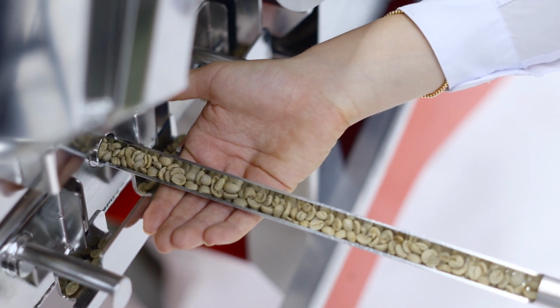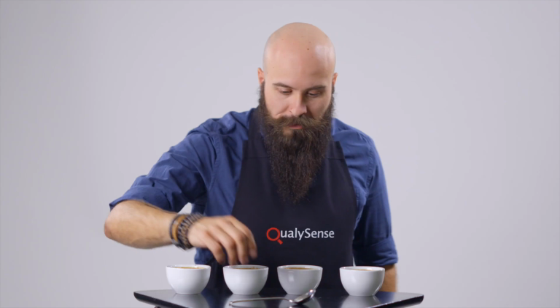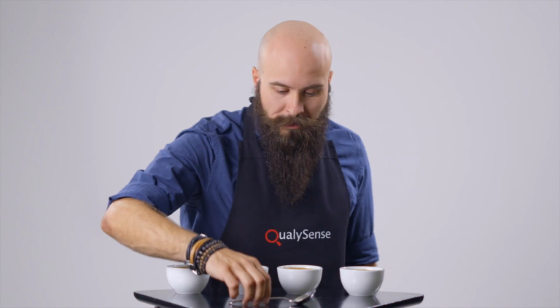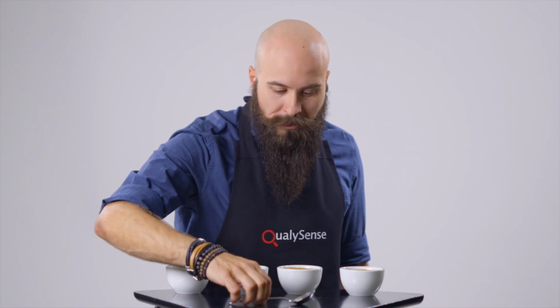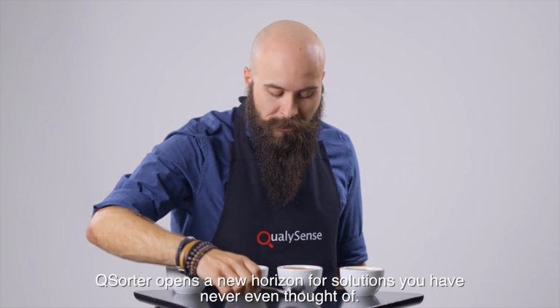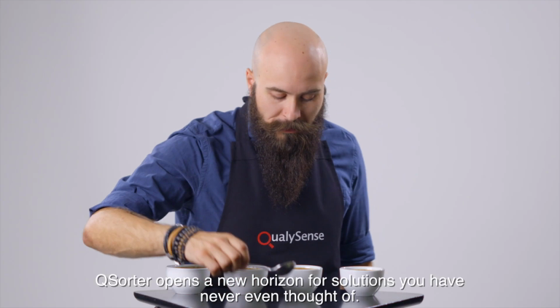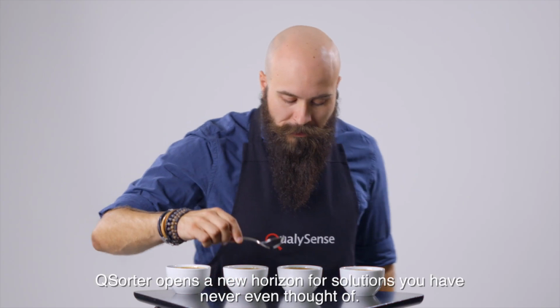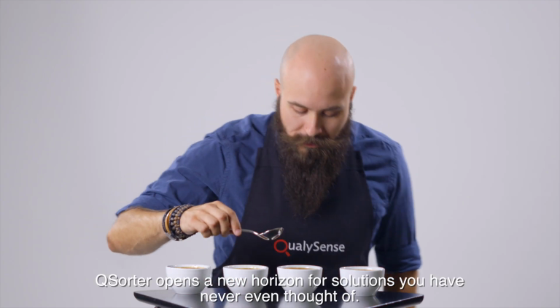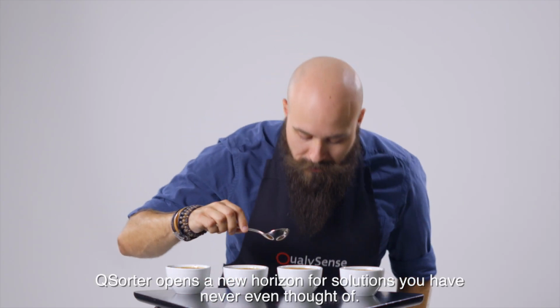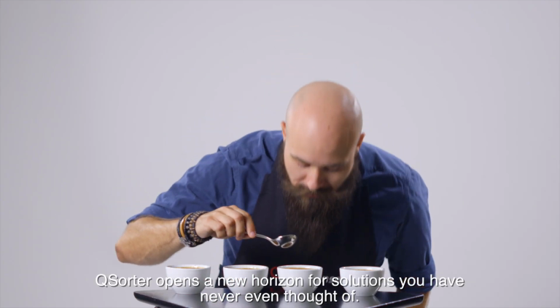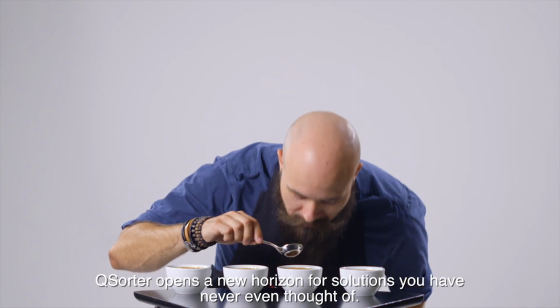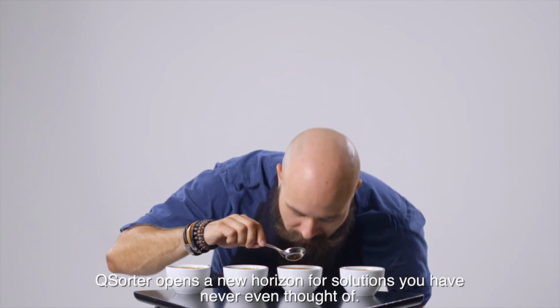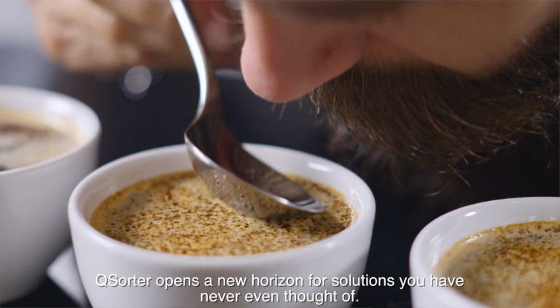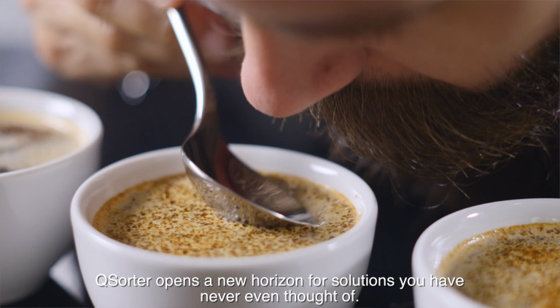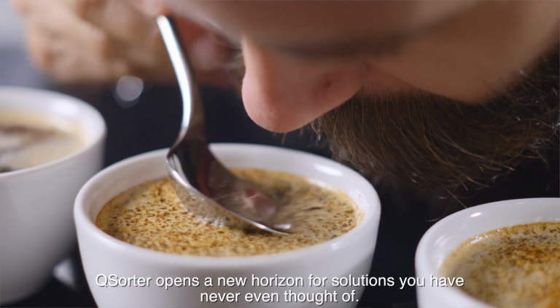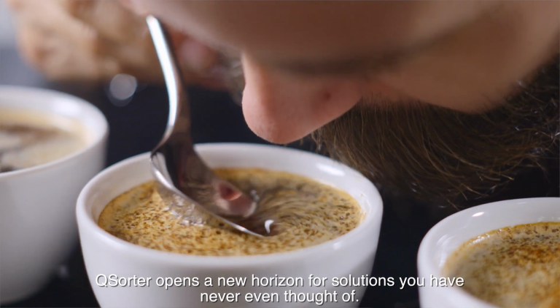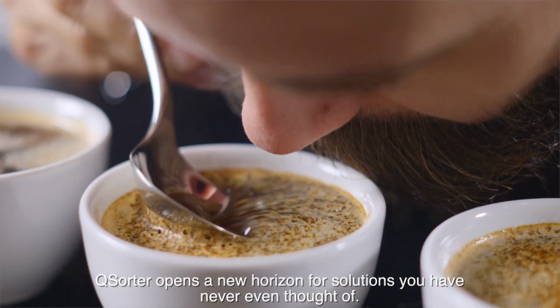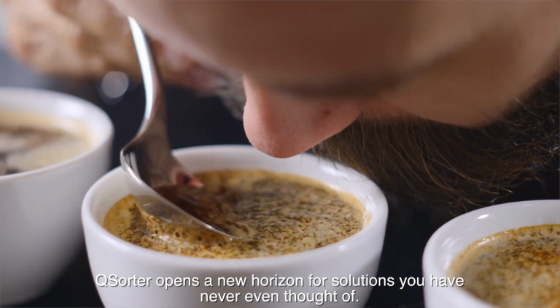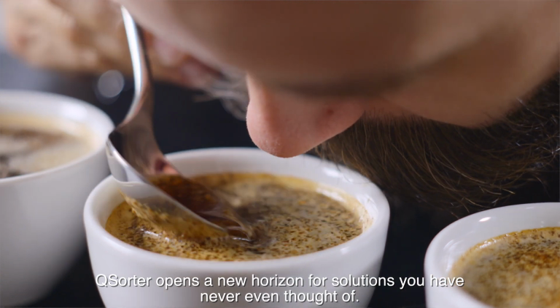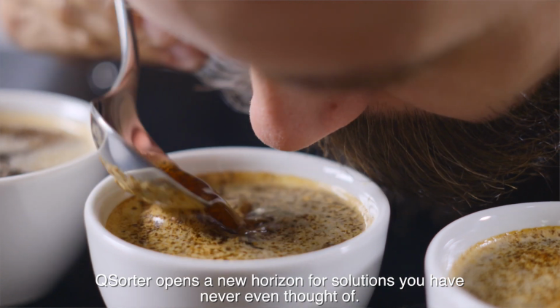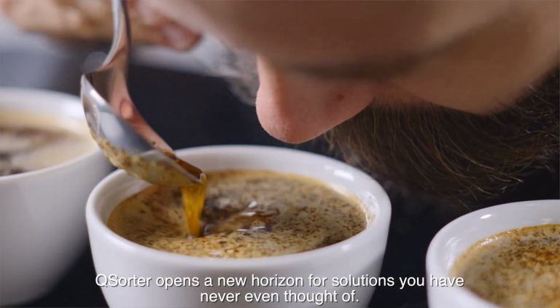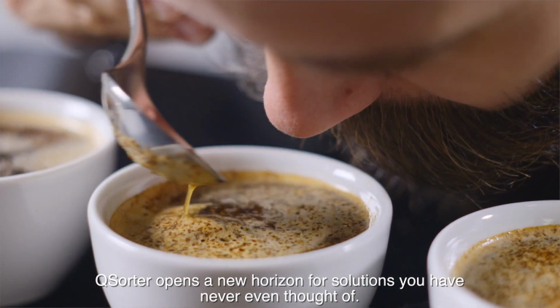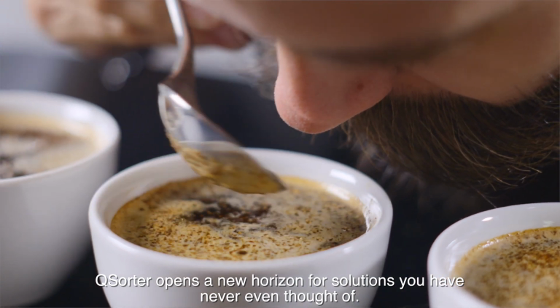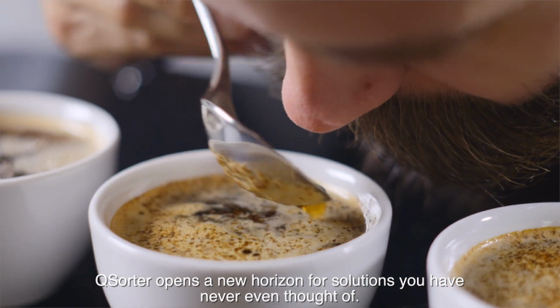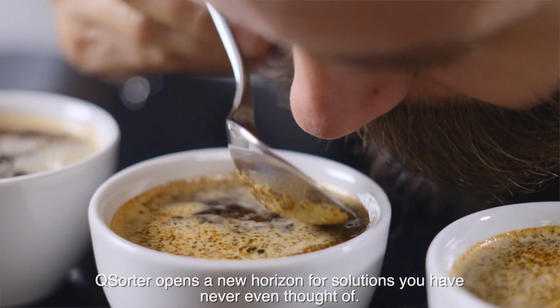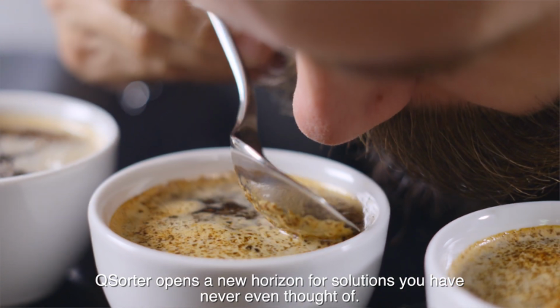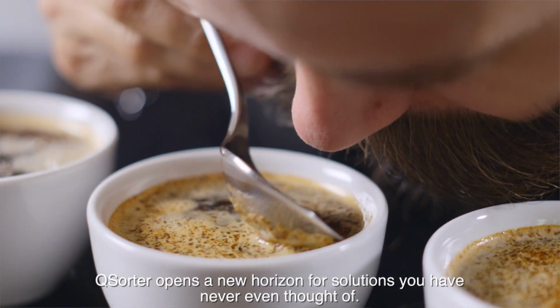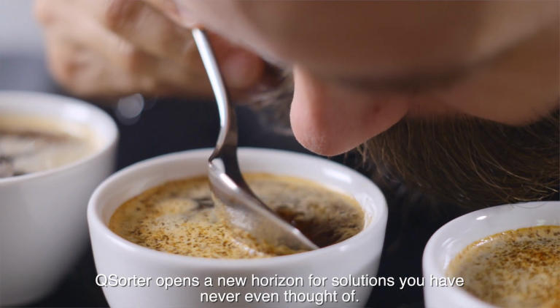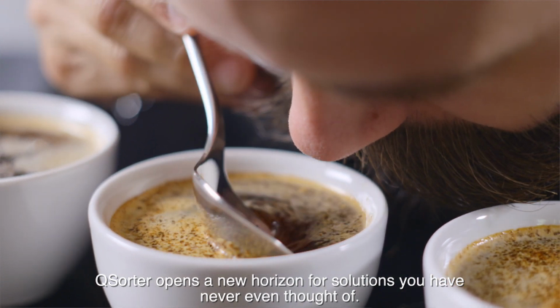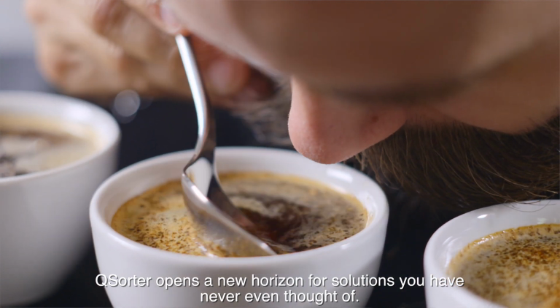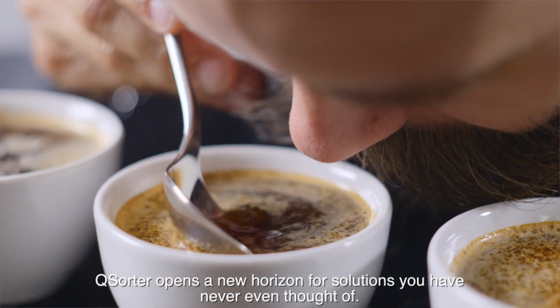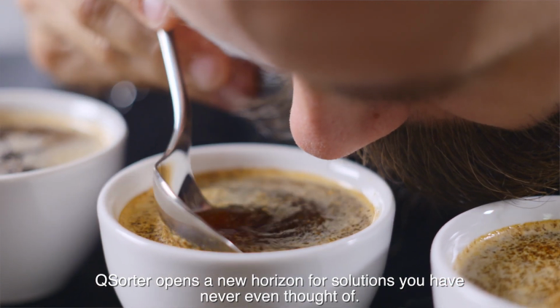Q-Sorter opens a new horizon for solutions you have never even thought of.